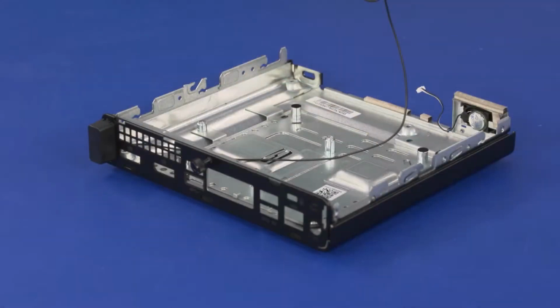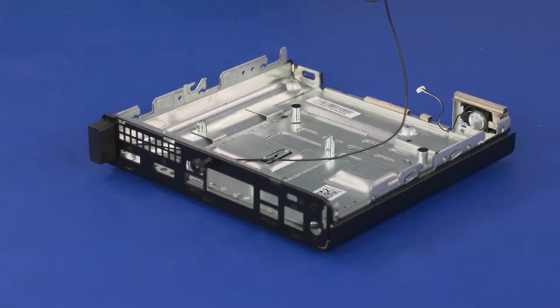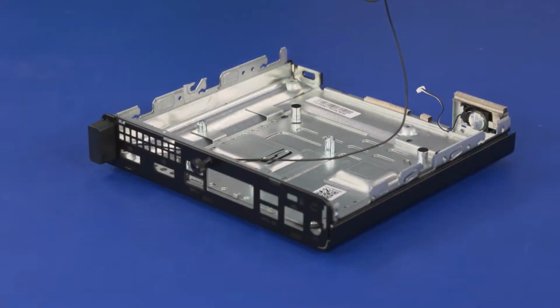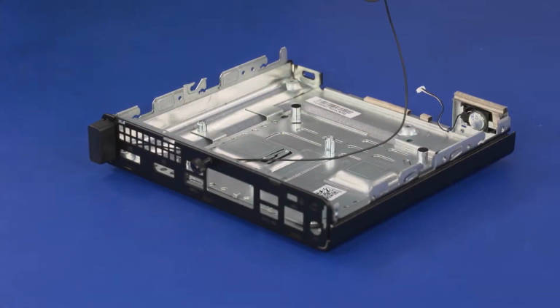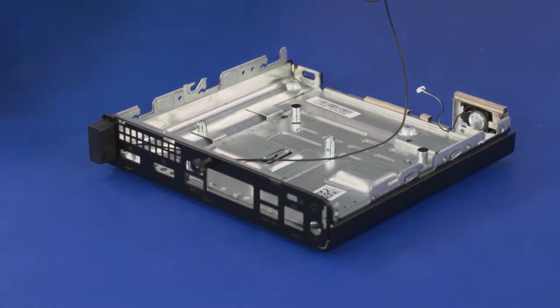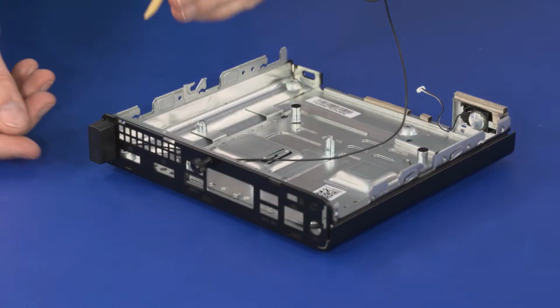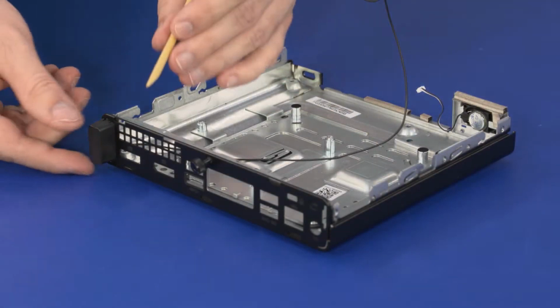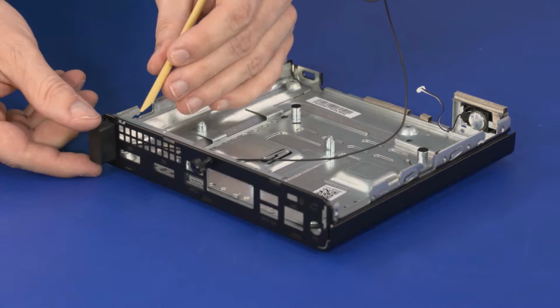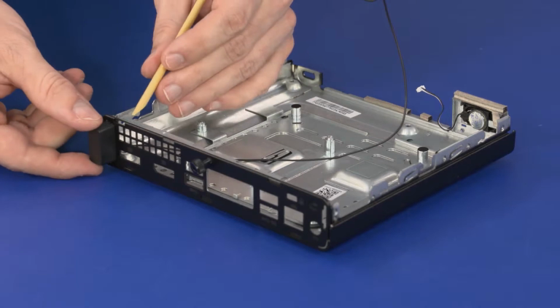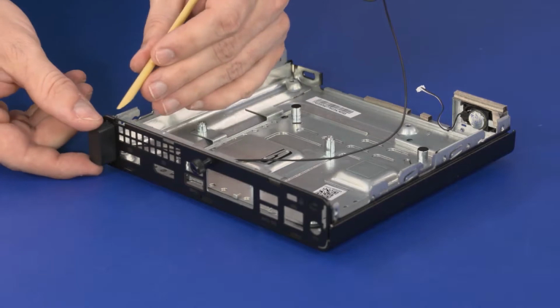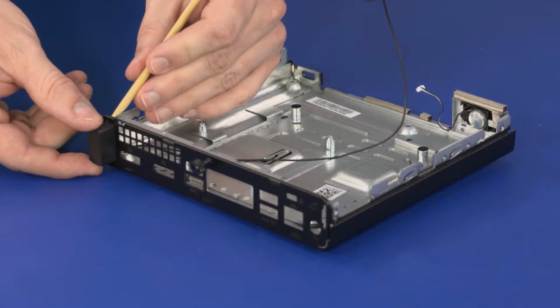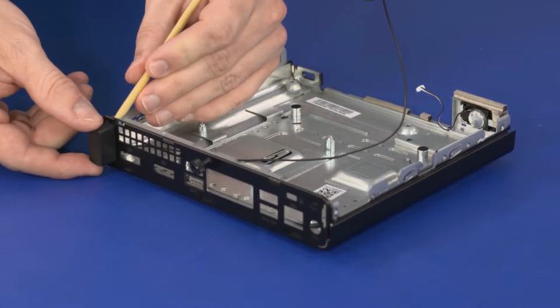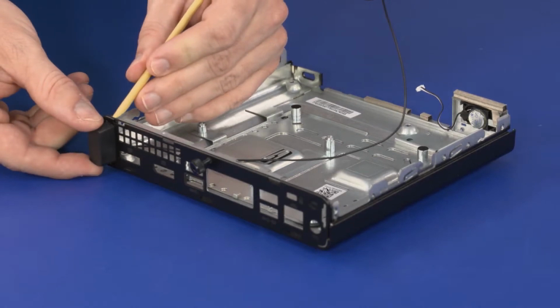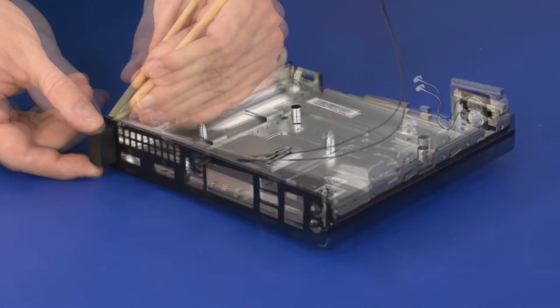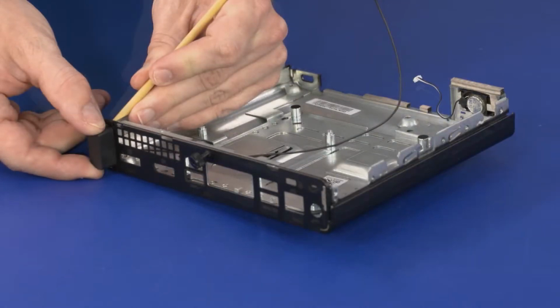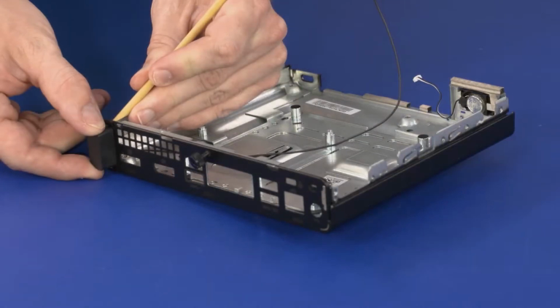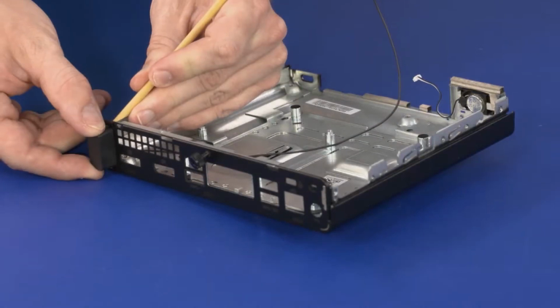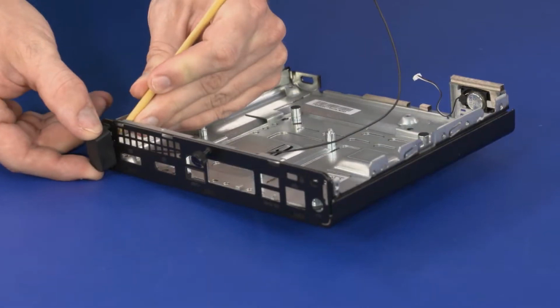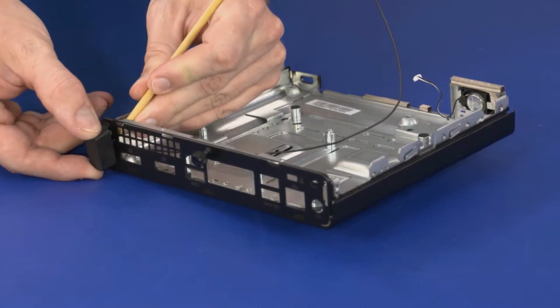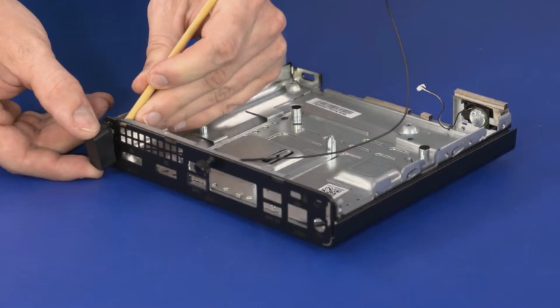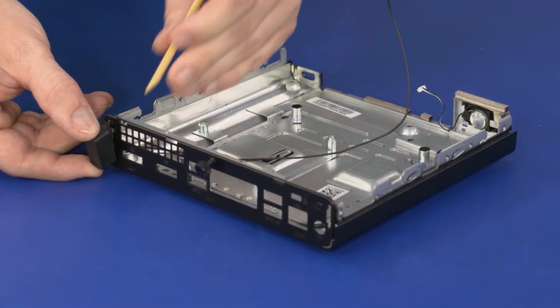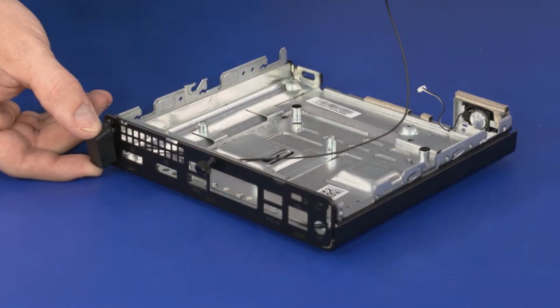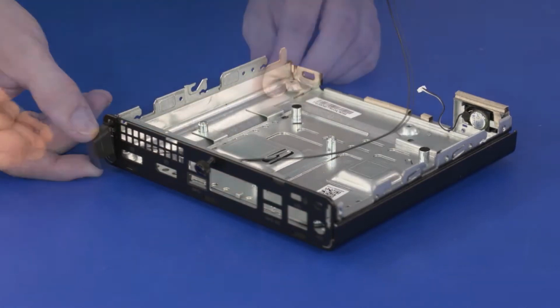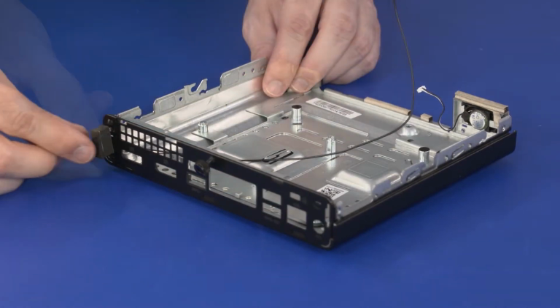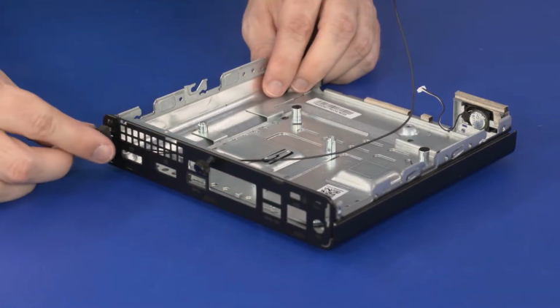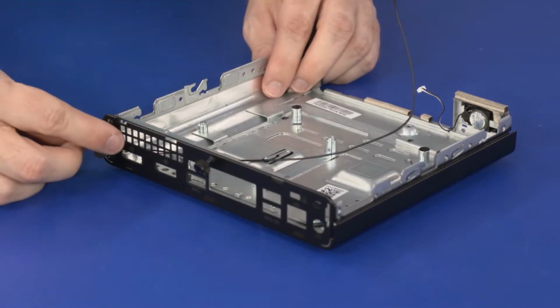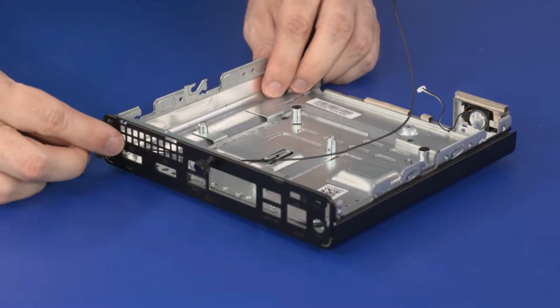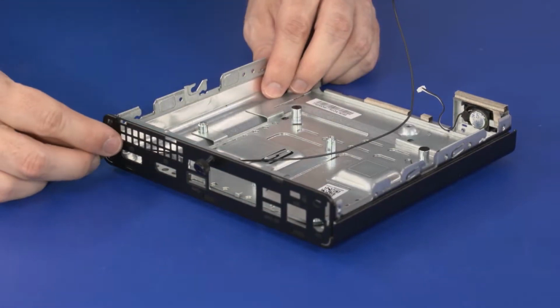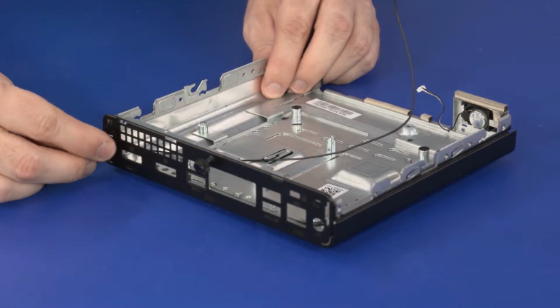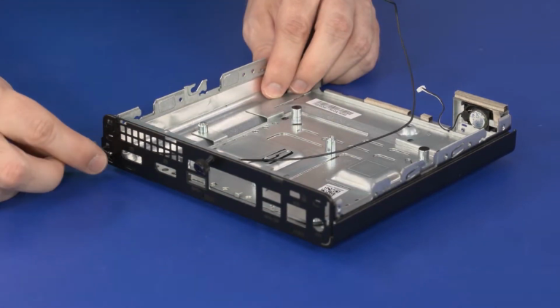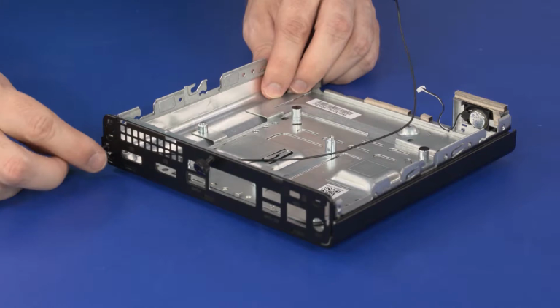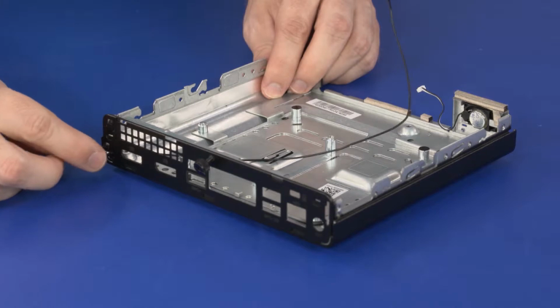Remove the retention tabs on the number two wireless antenna transceiver from the chassis and guide the wireless antenna cable through the cutout.